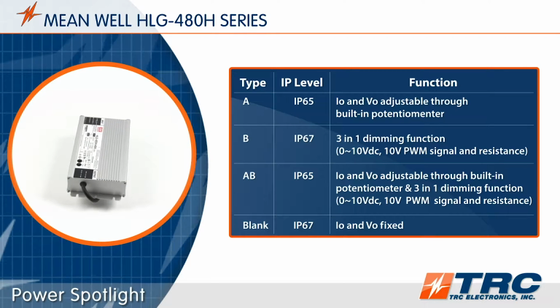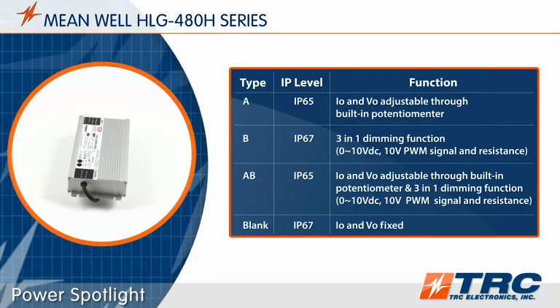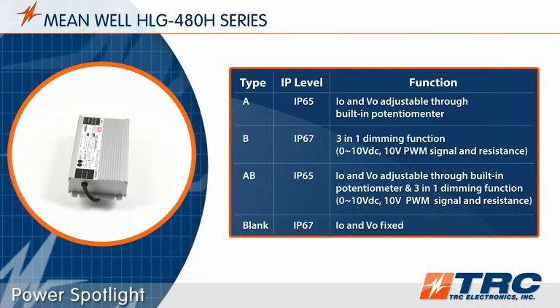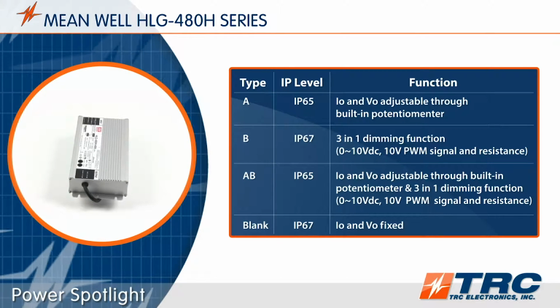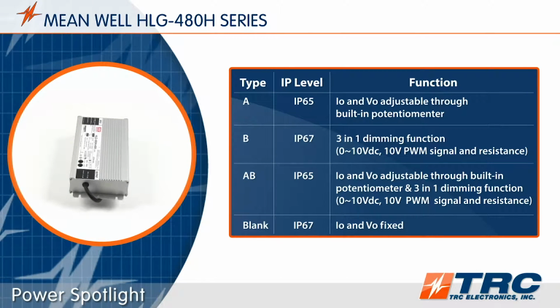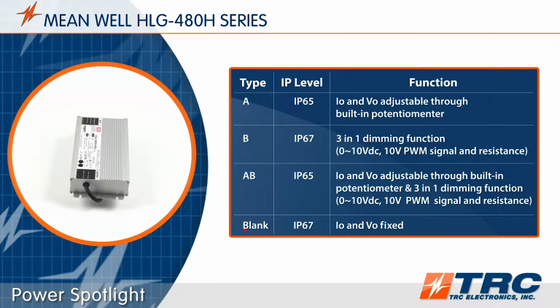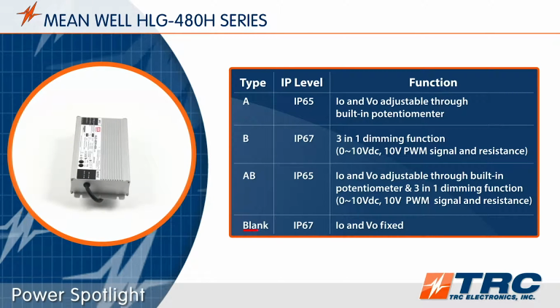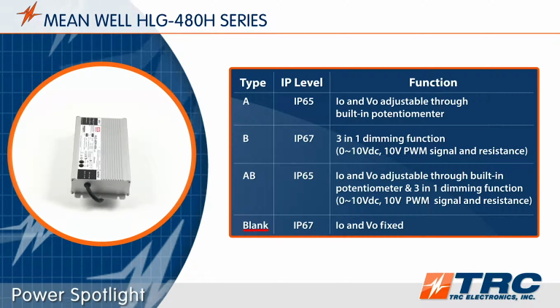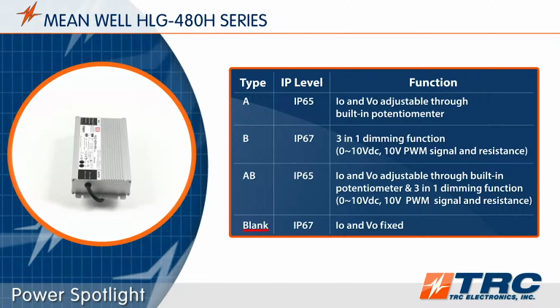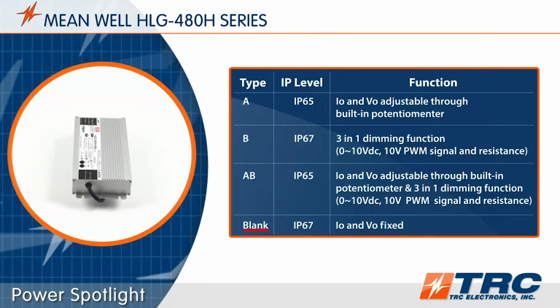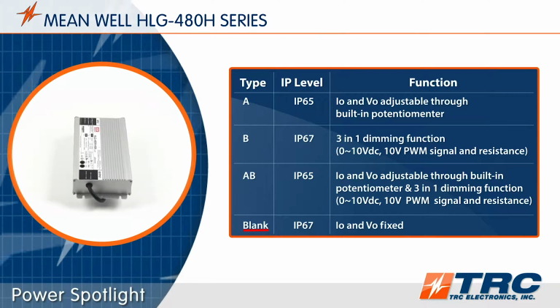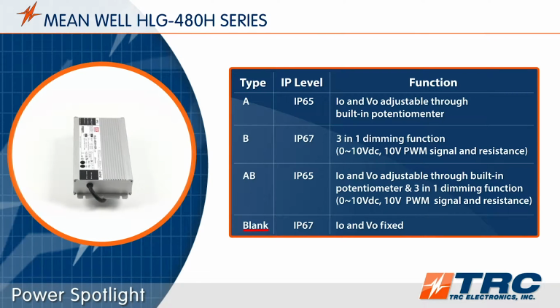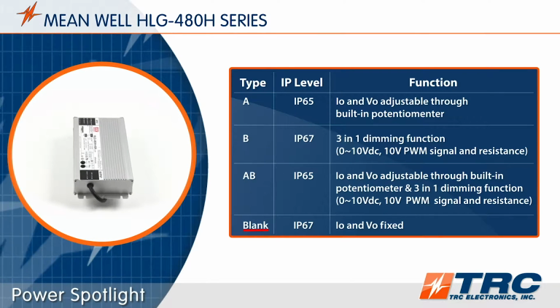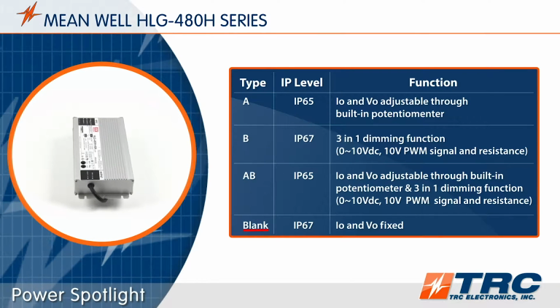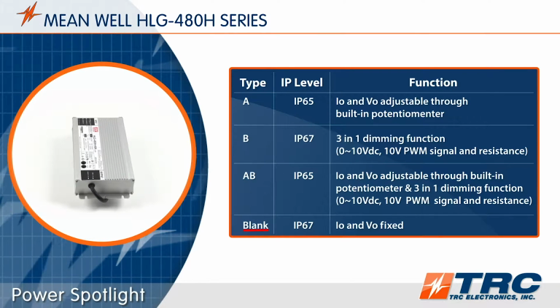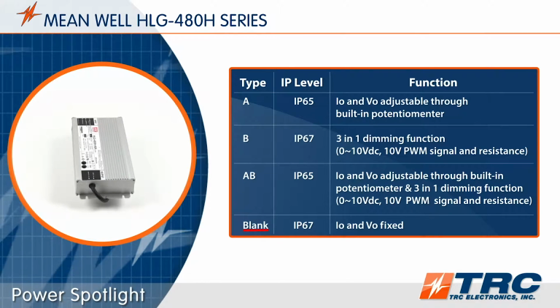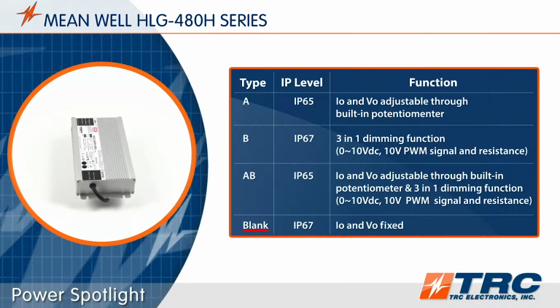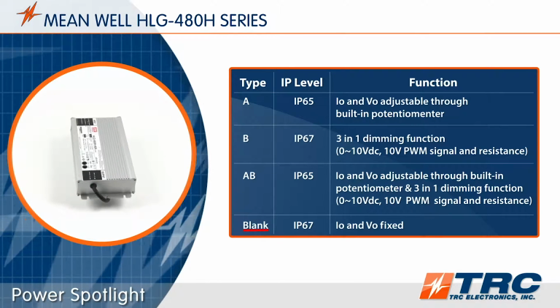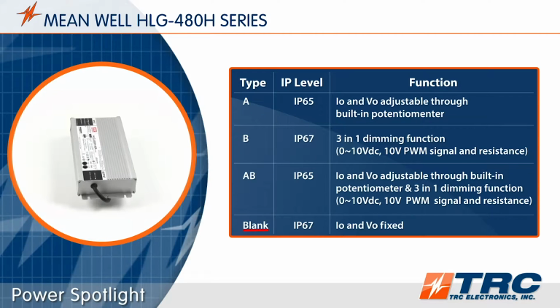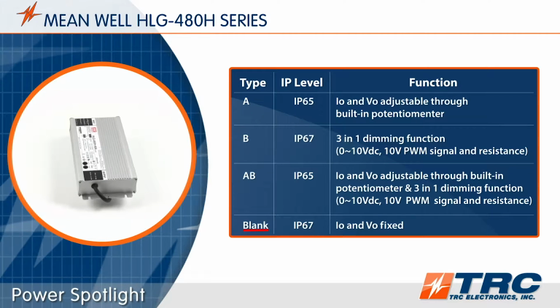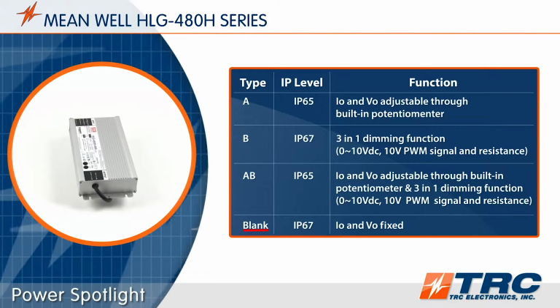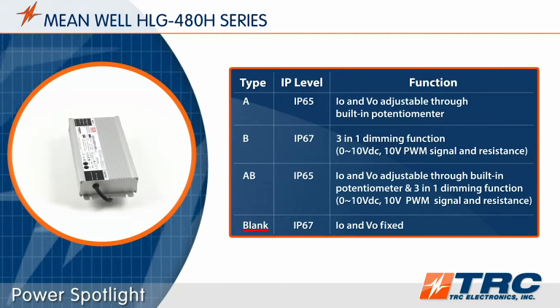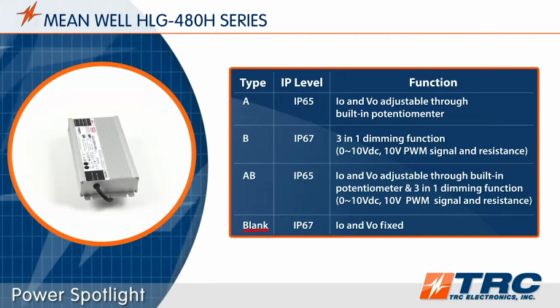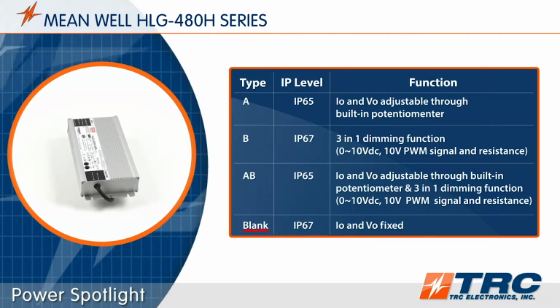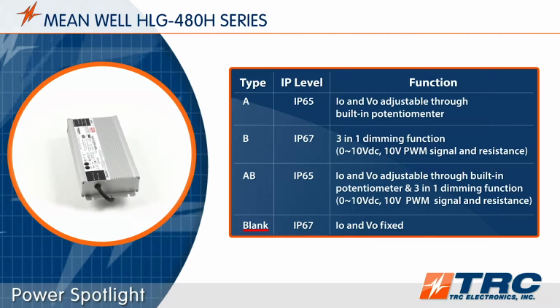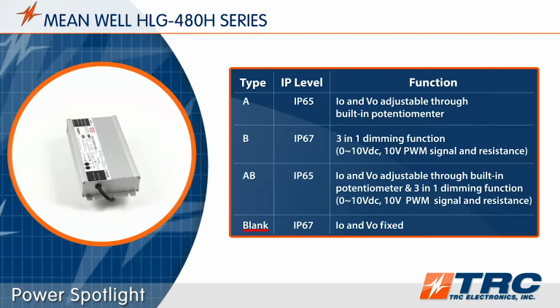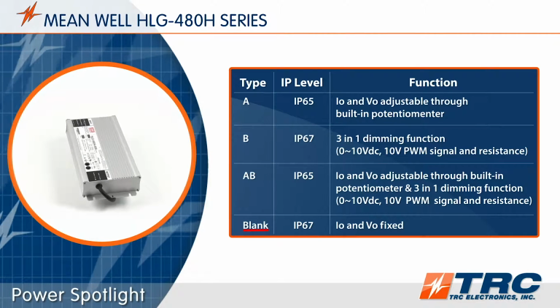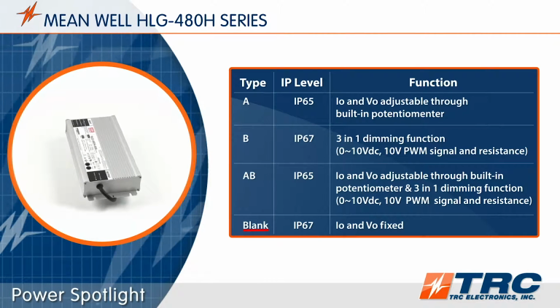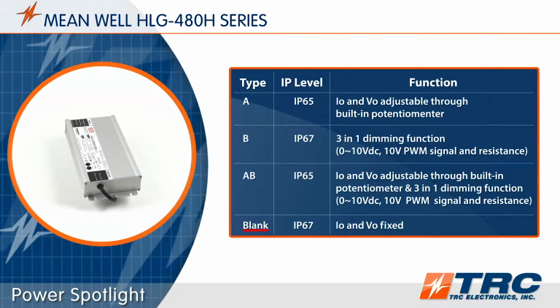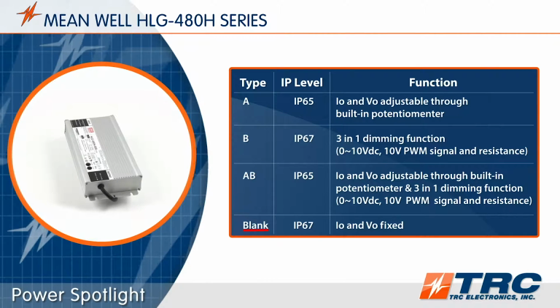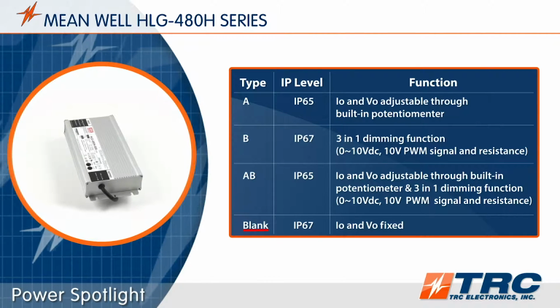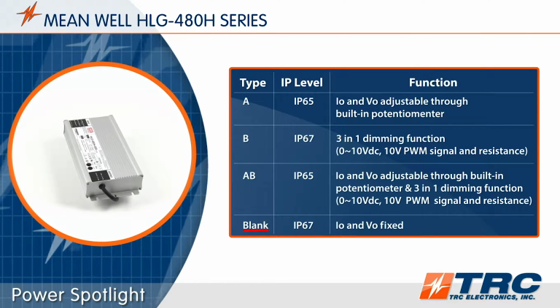Finally, the blank type, which is IP67, has no dimming or adjustment capabilities.